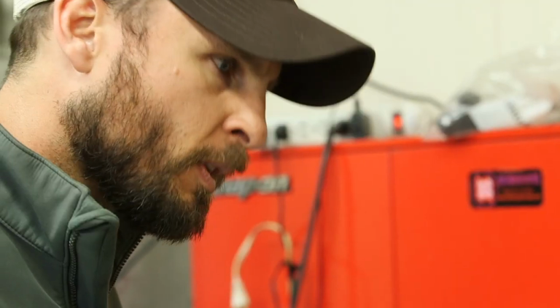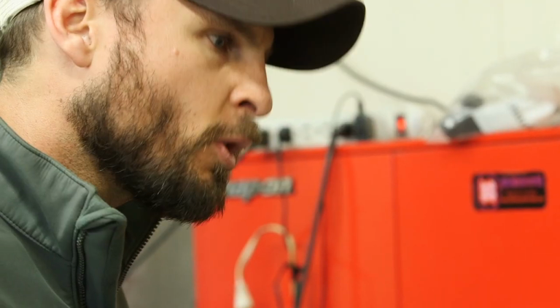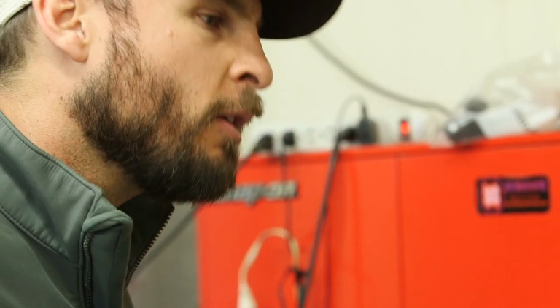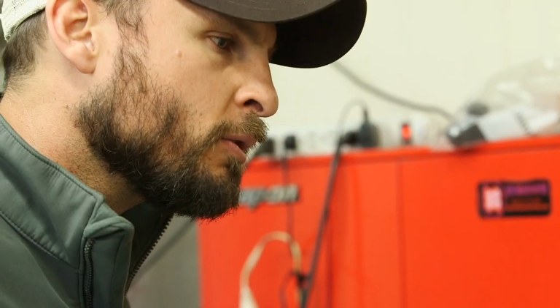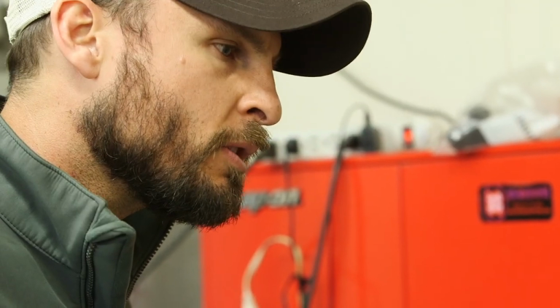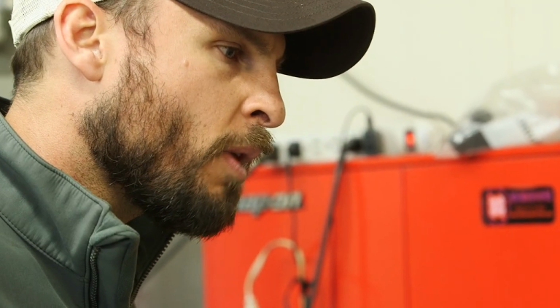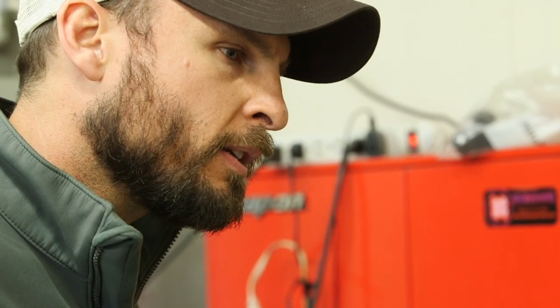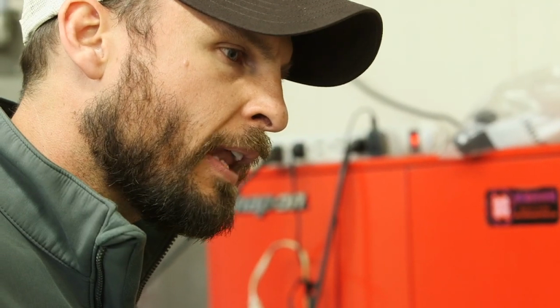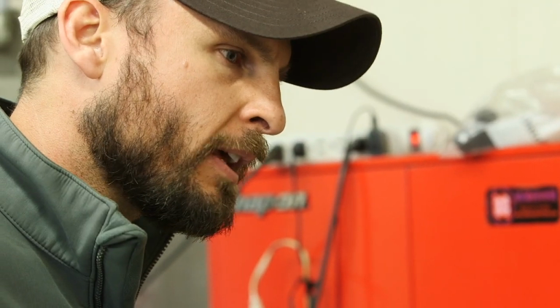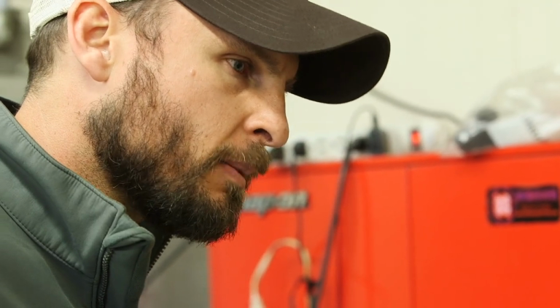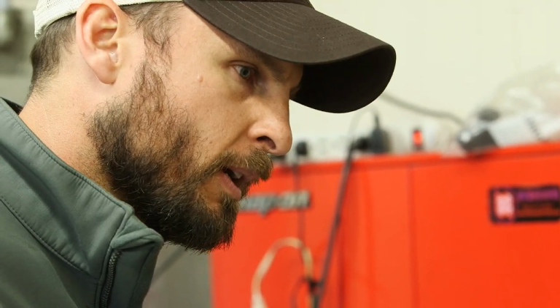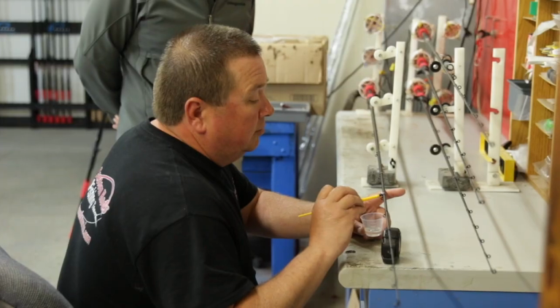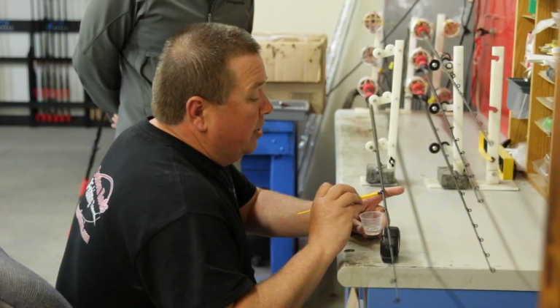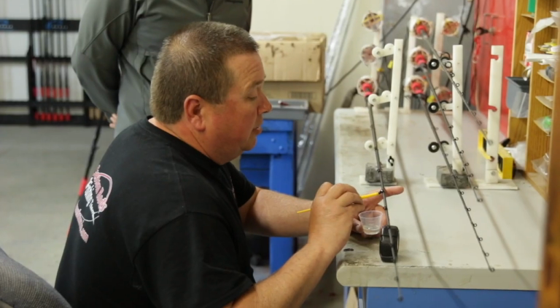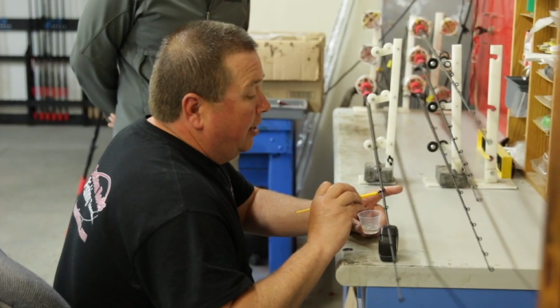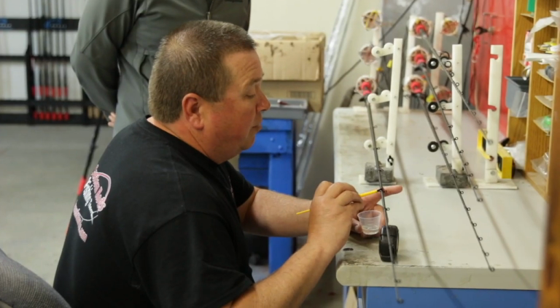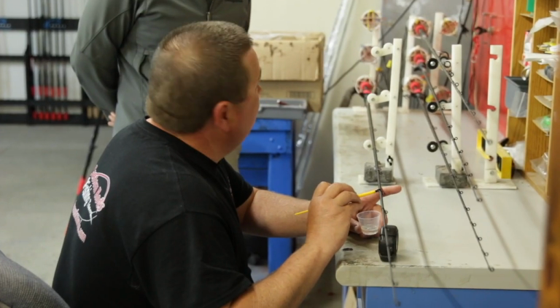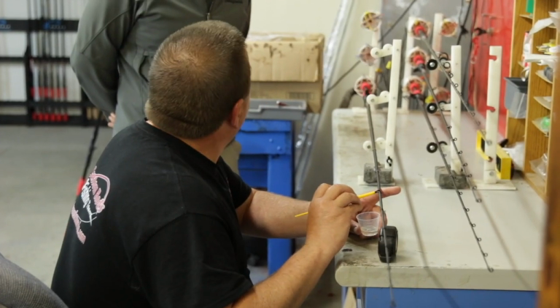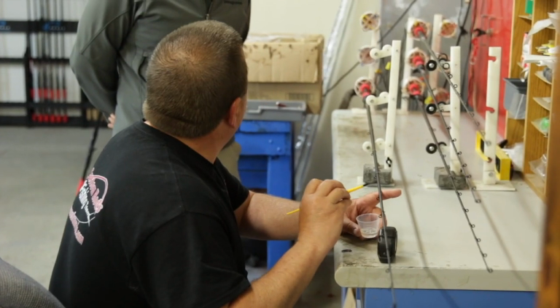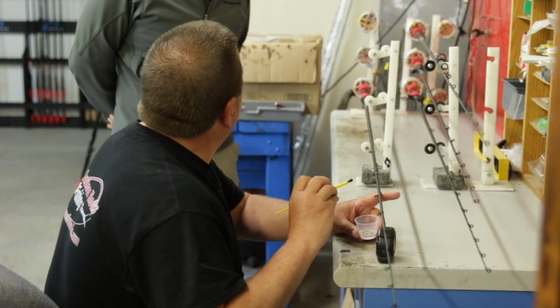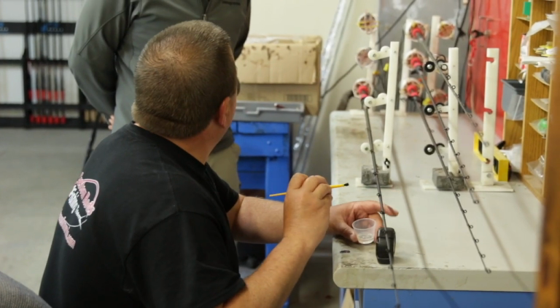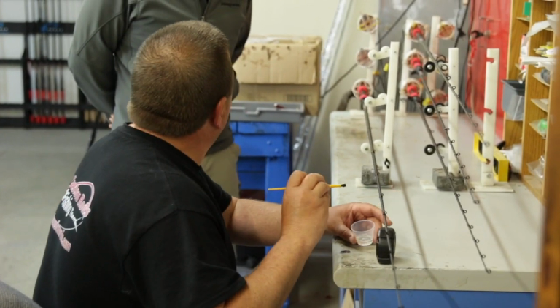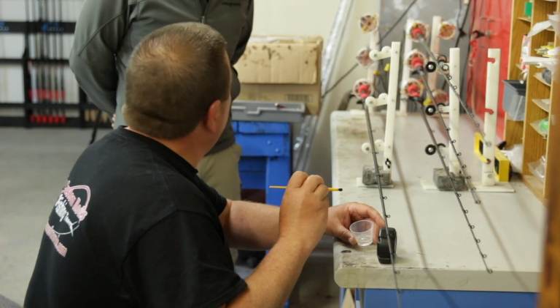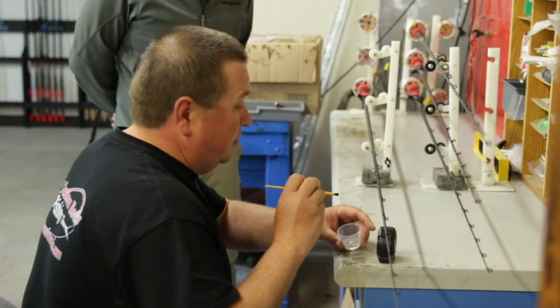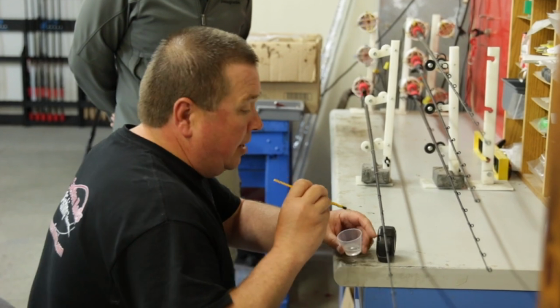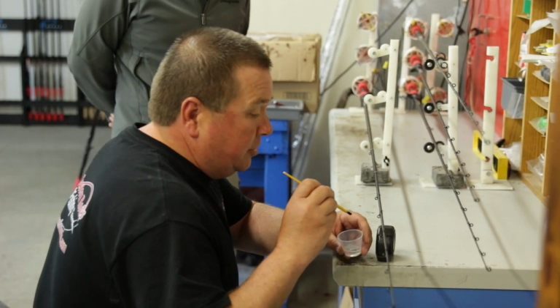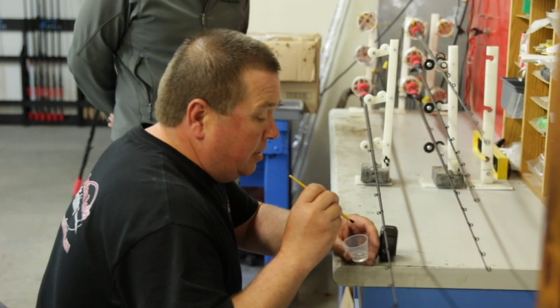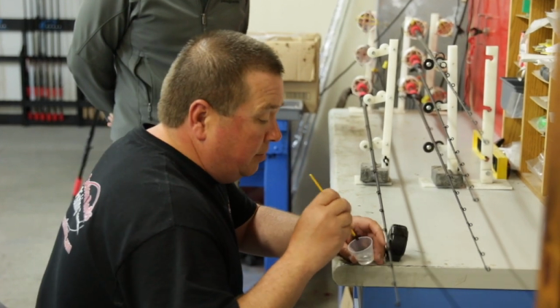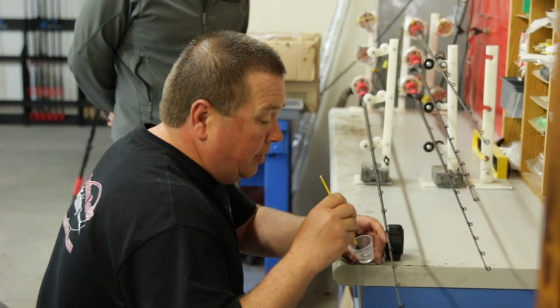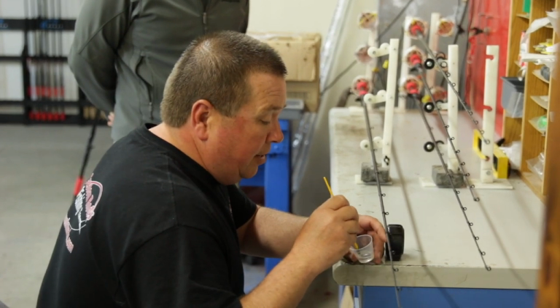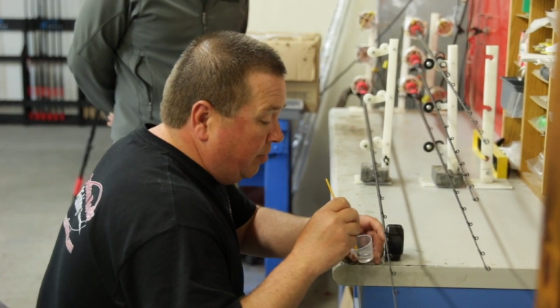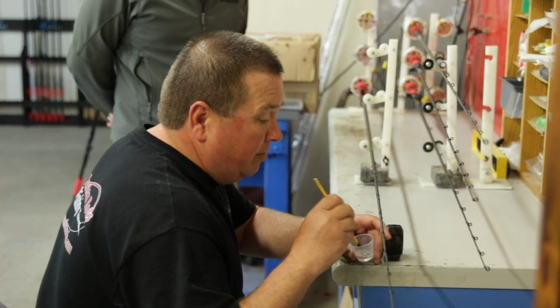So how long is this rod going to last somebody? Oh, it should last forever. Yeah, it should last forever.